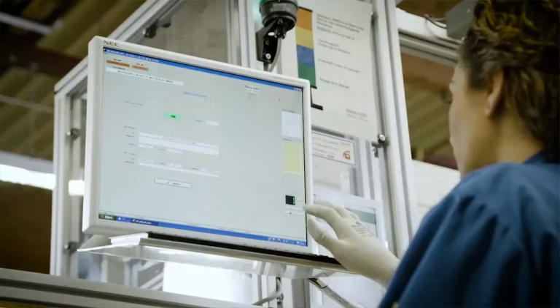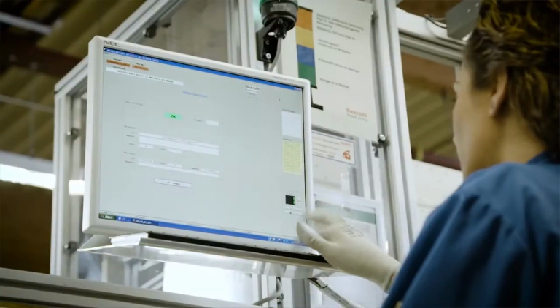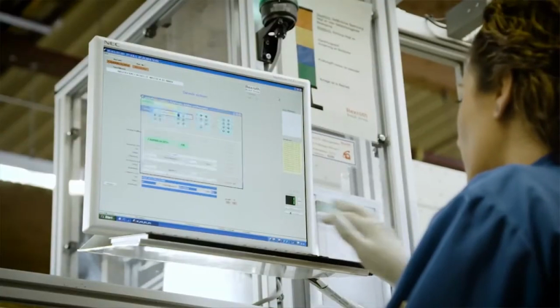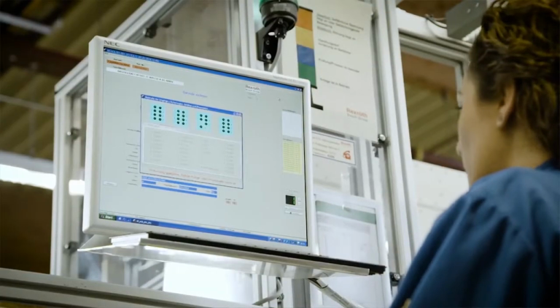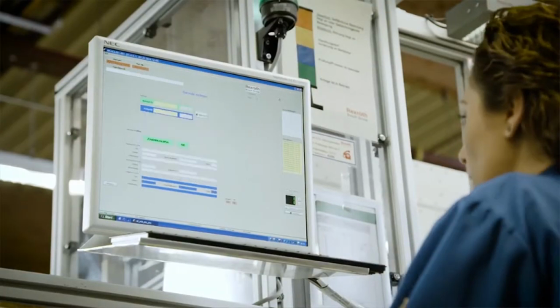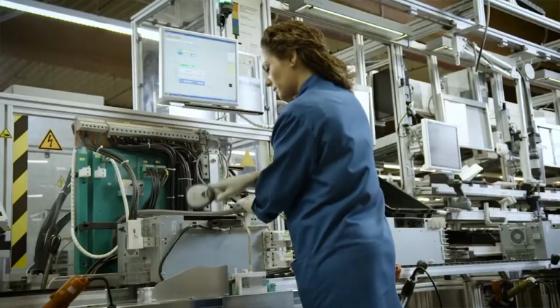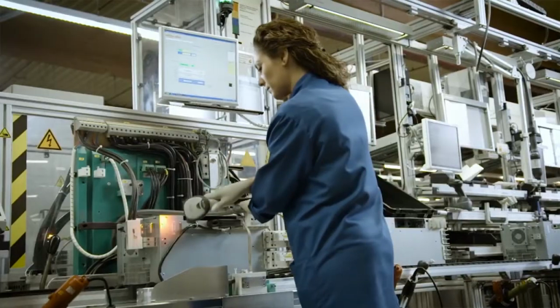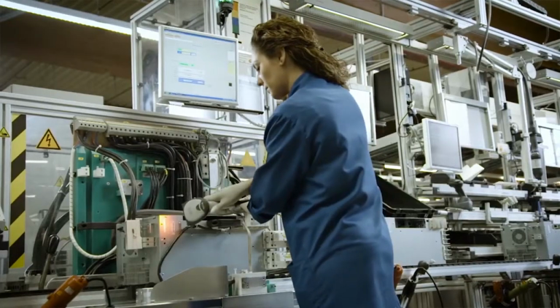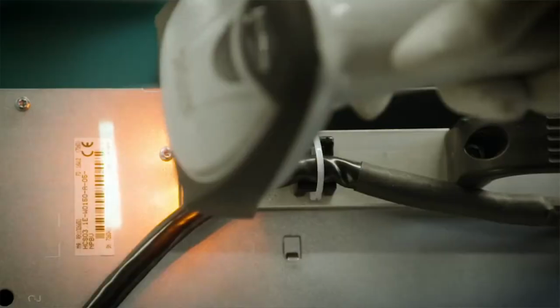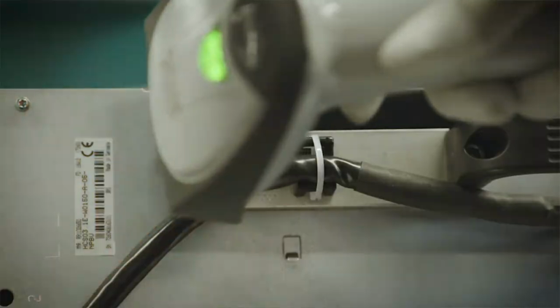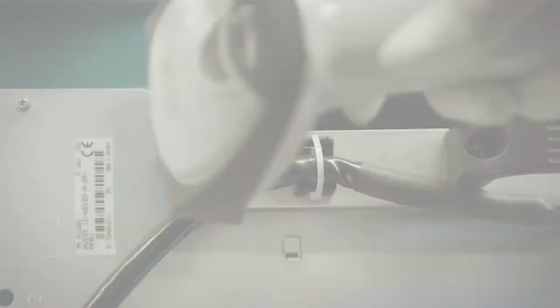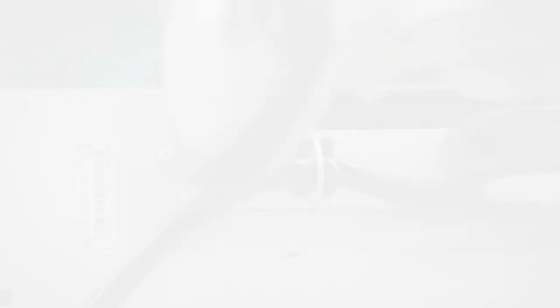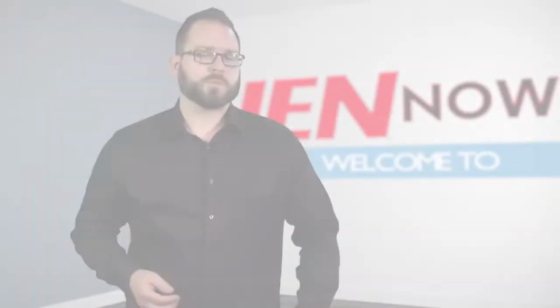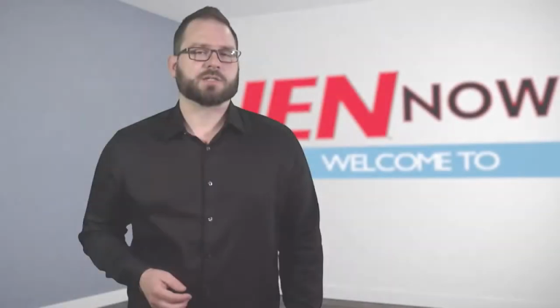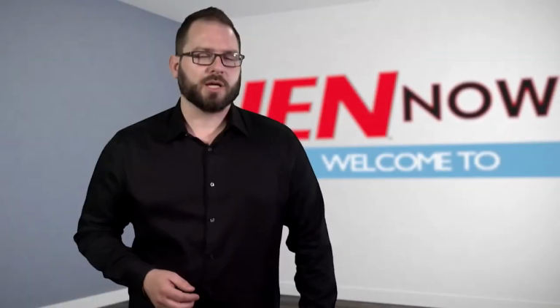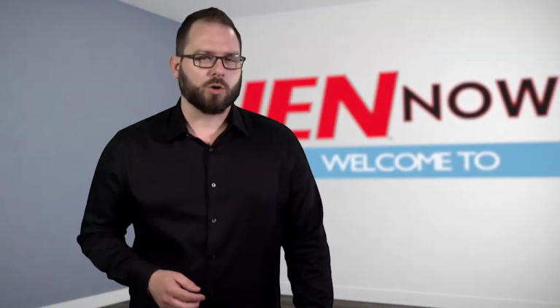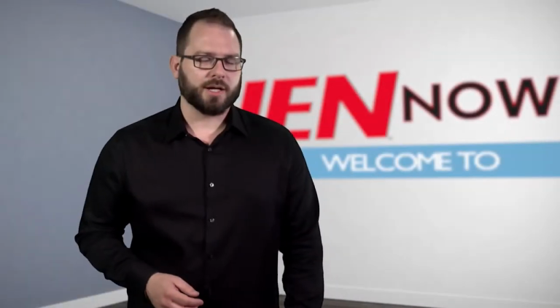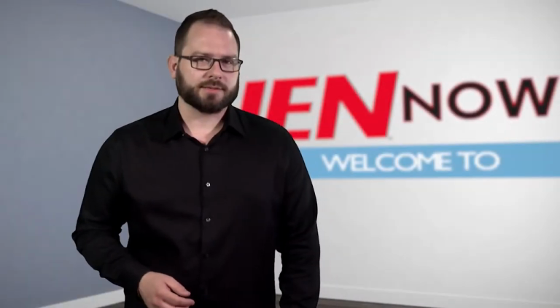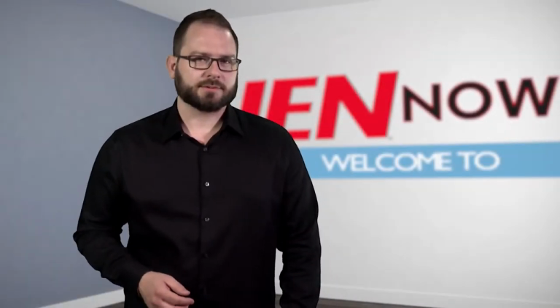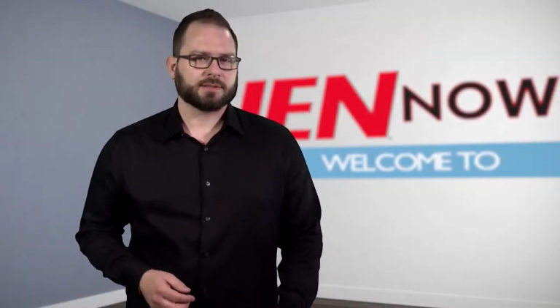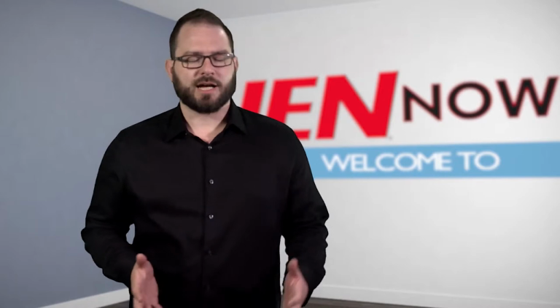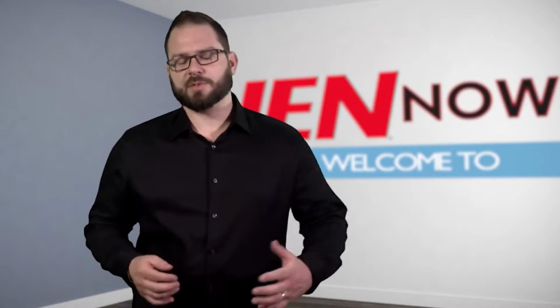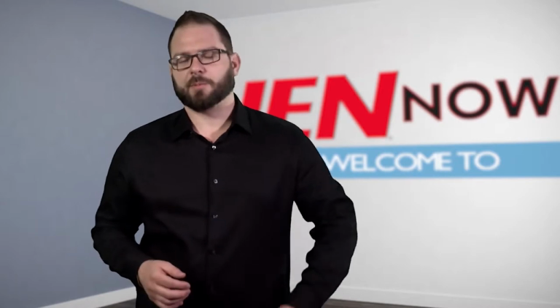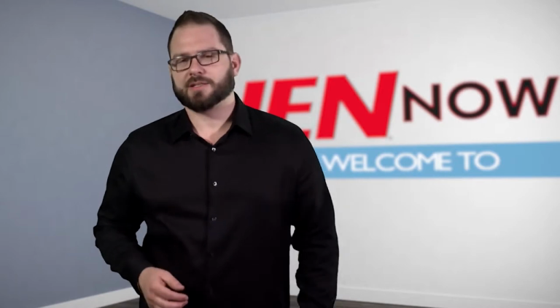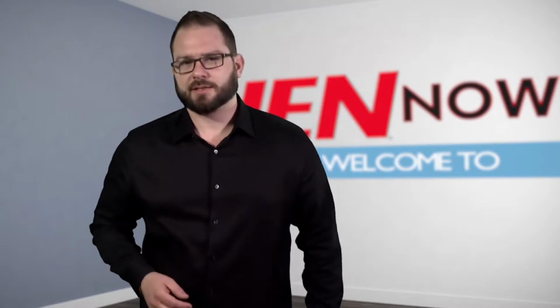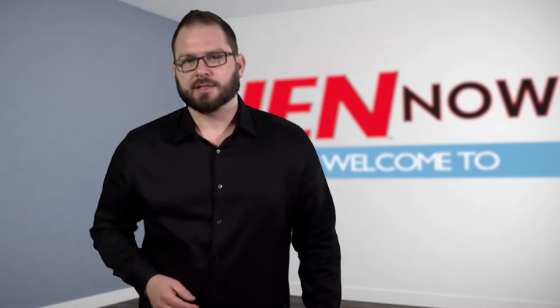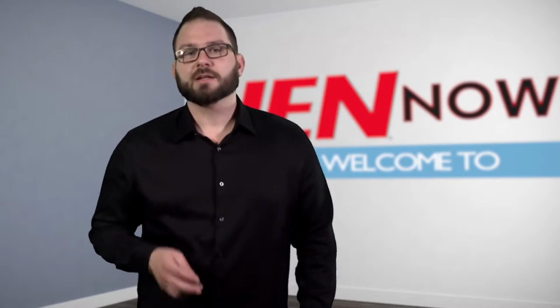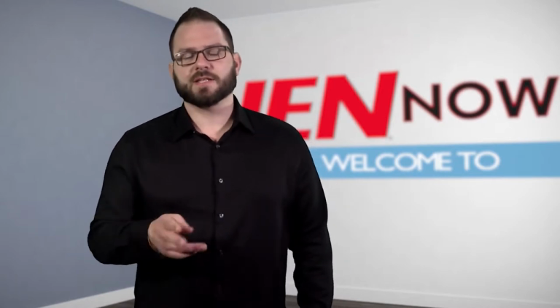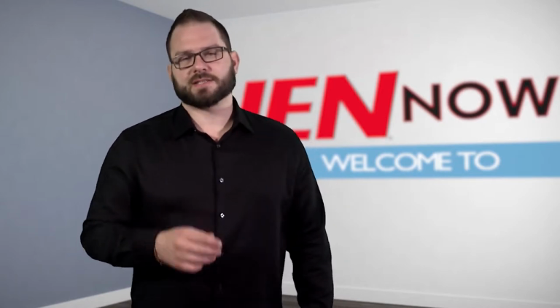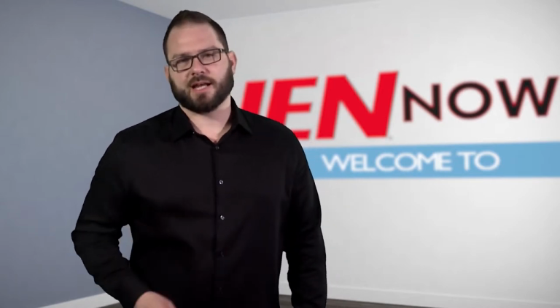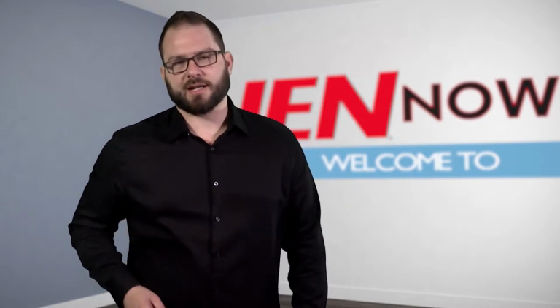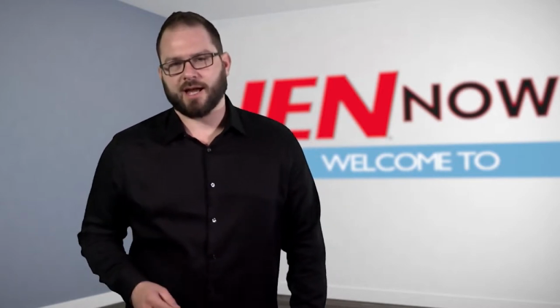After all, at the end of the day, everyone just wants to make more money. I'm David Manti, this is IEN Now.